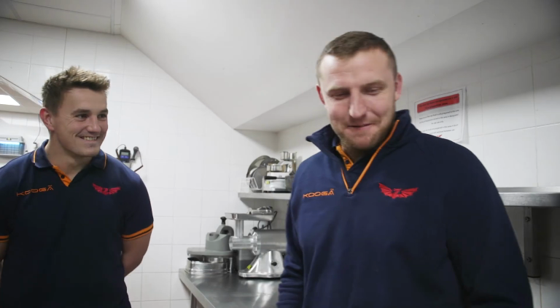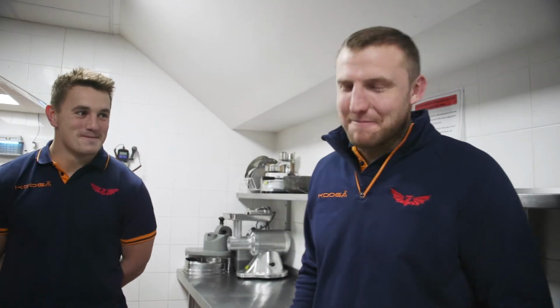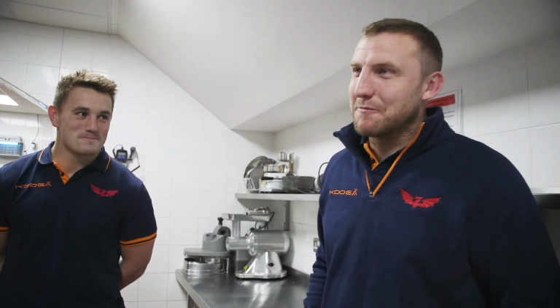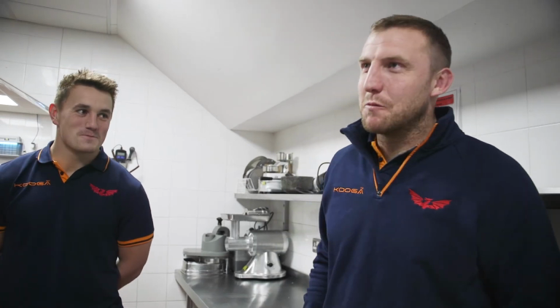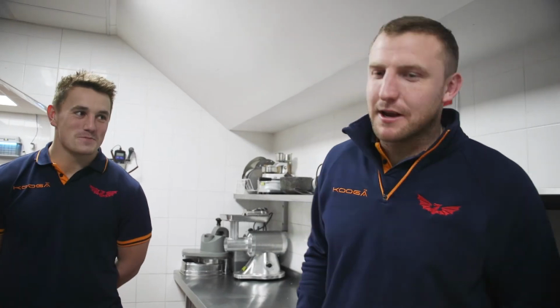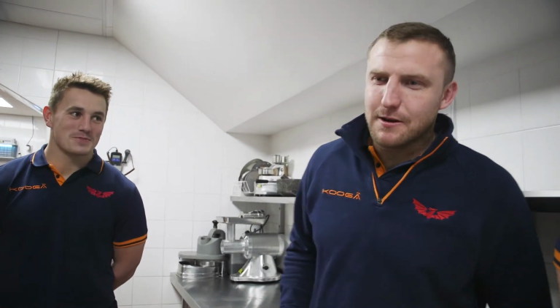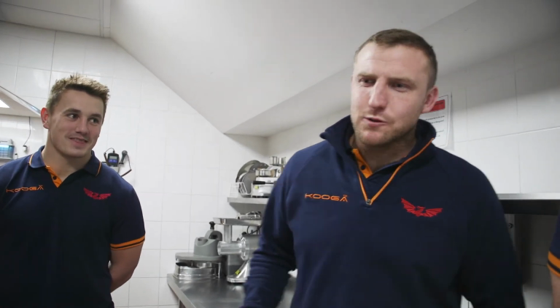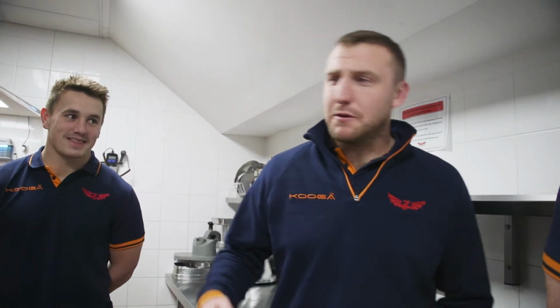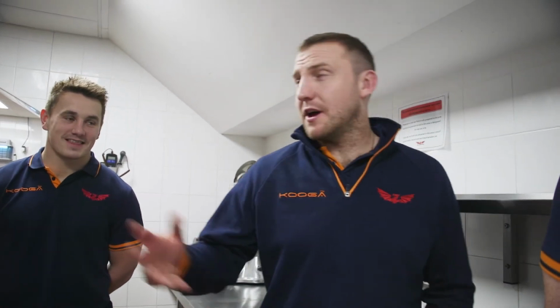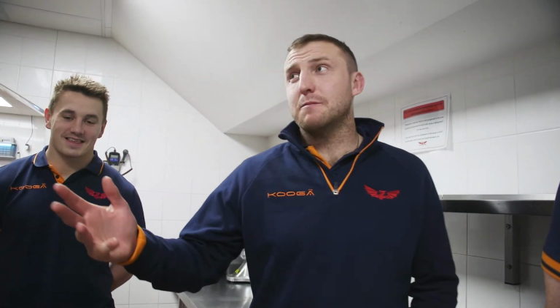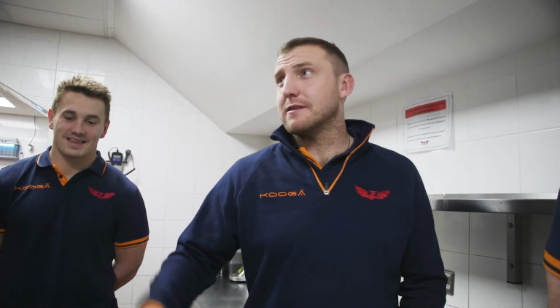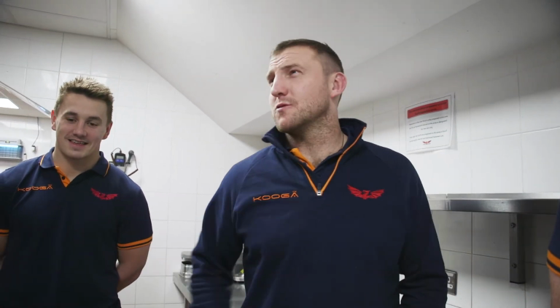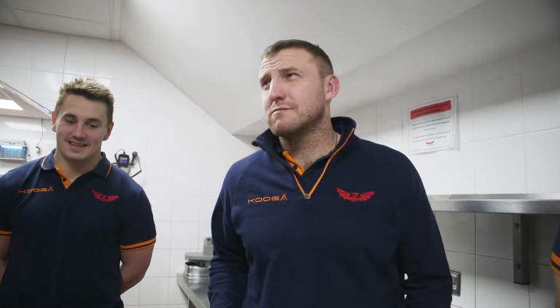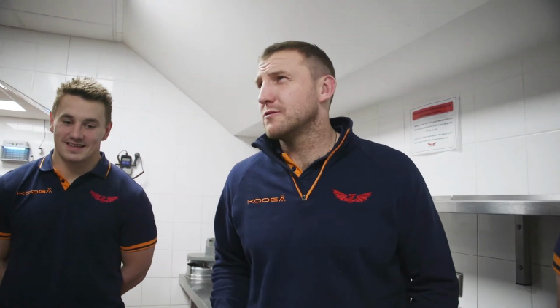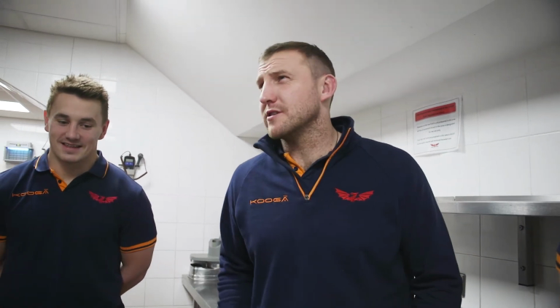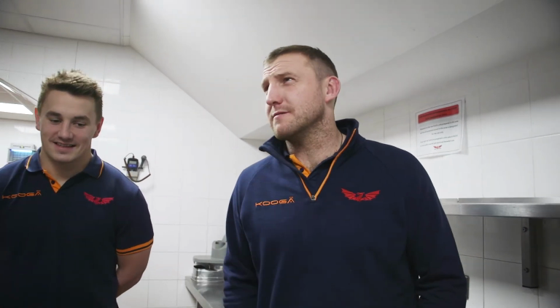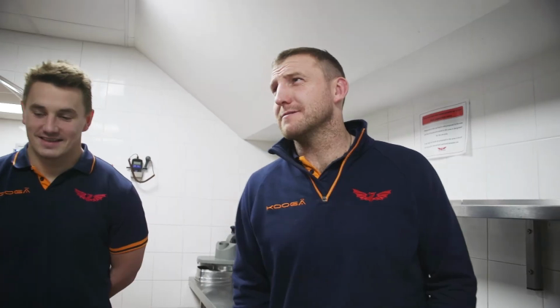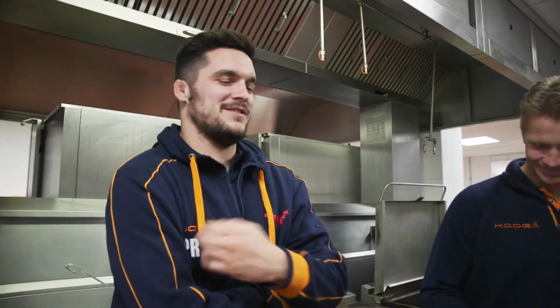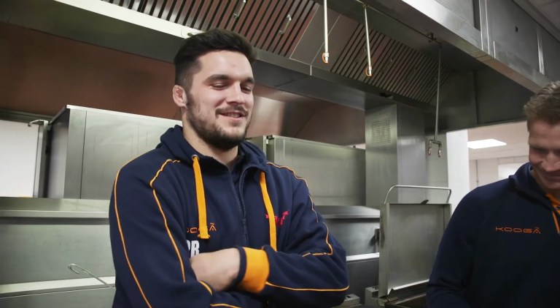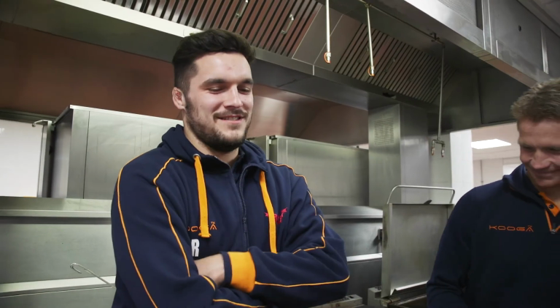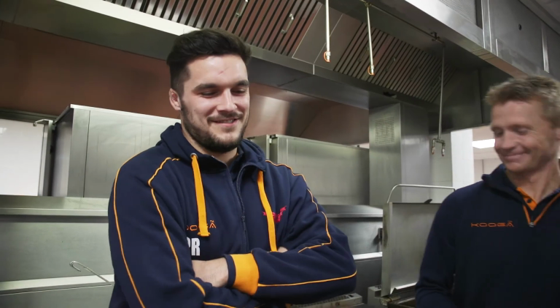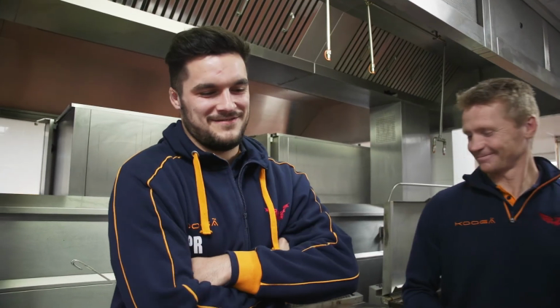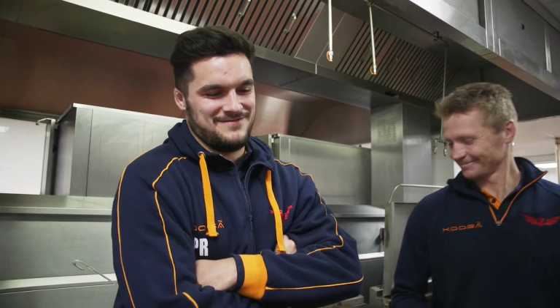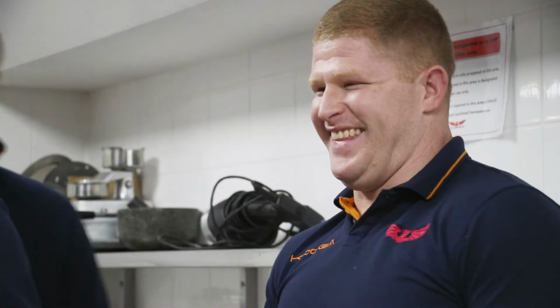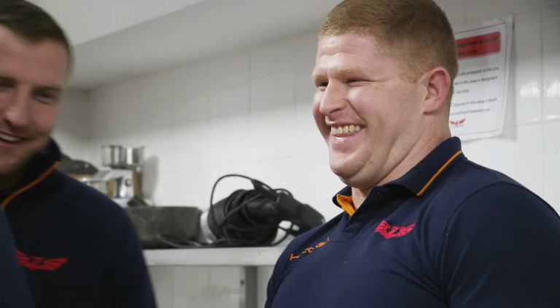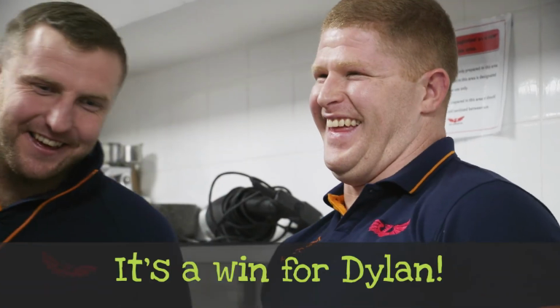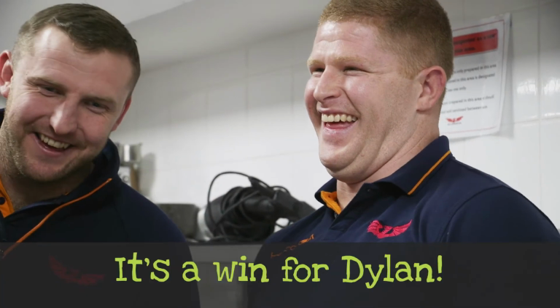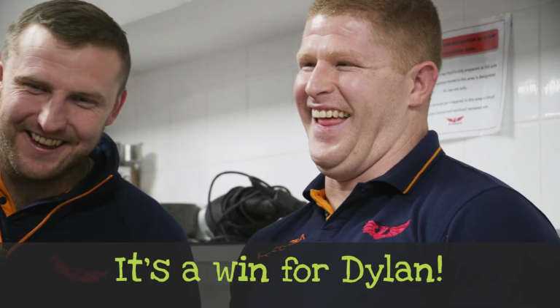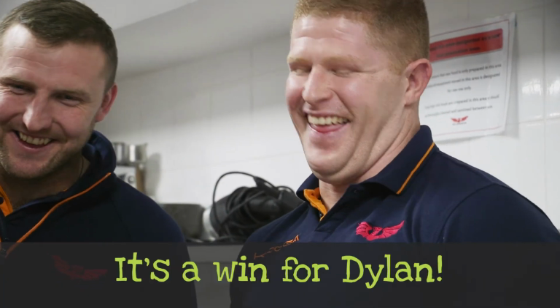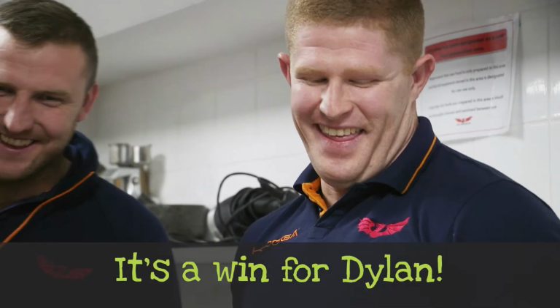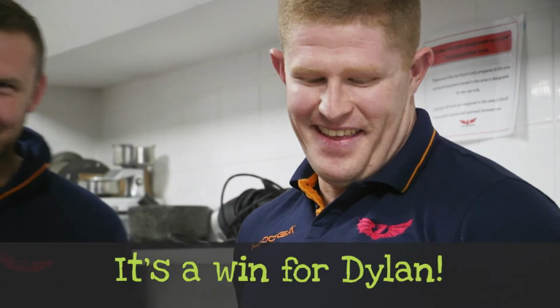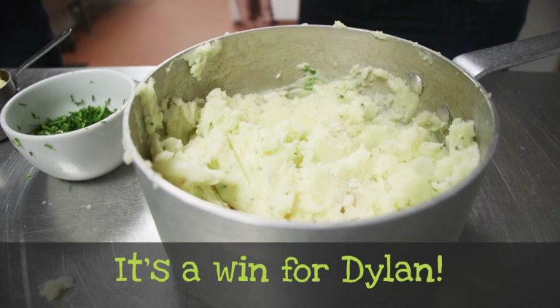I think I'm going to make a clean sweep of it. Good effort, boys.